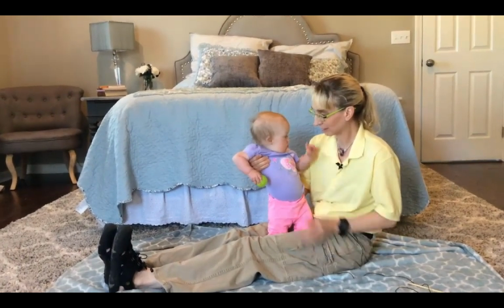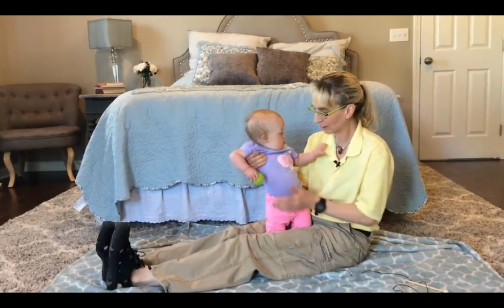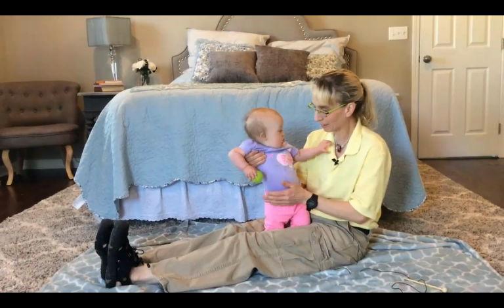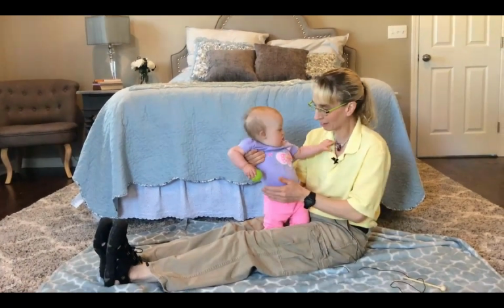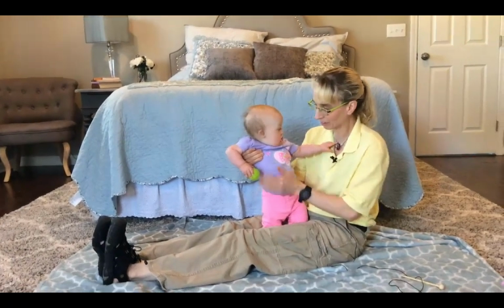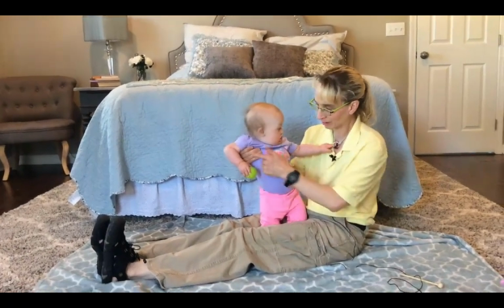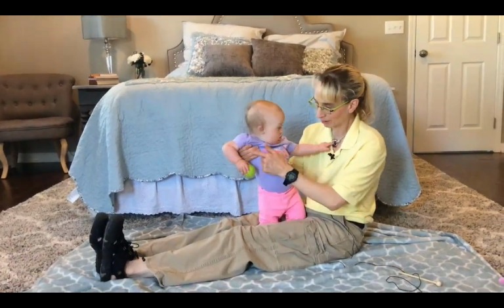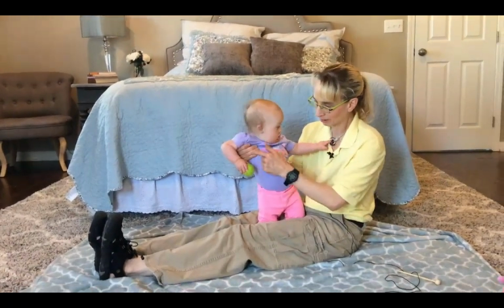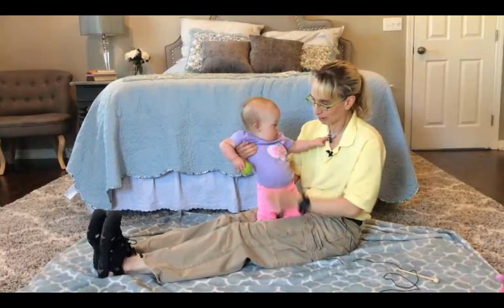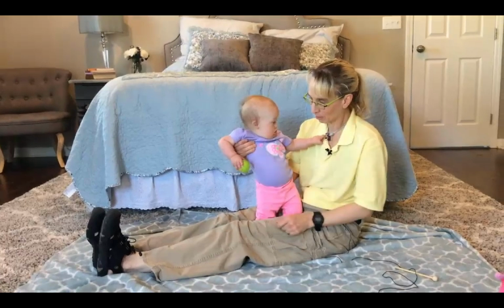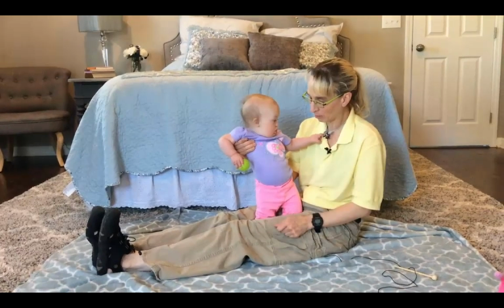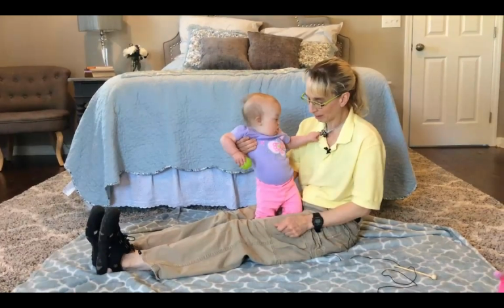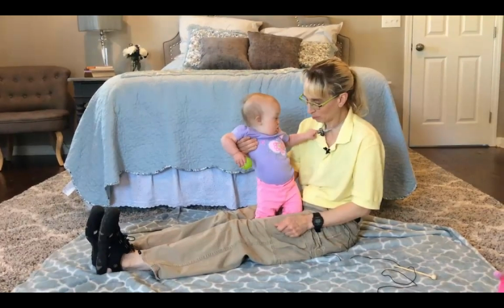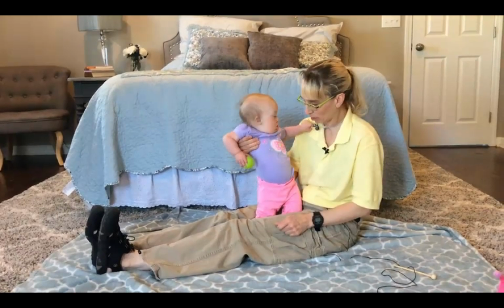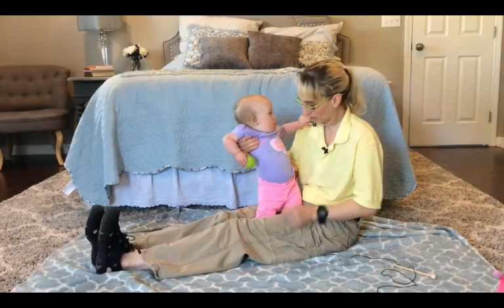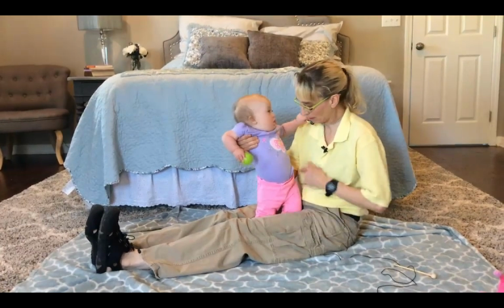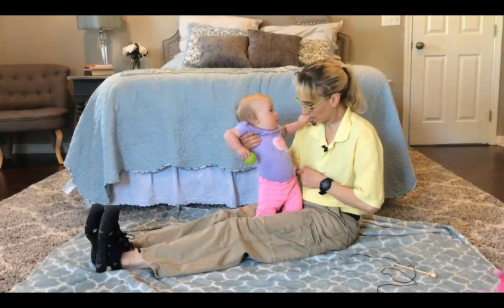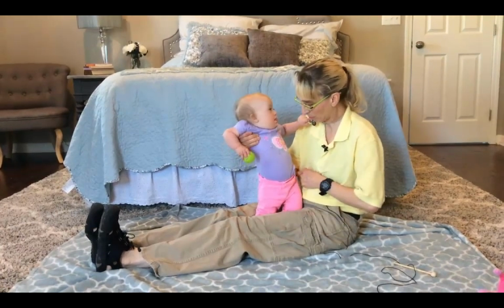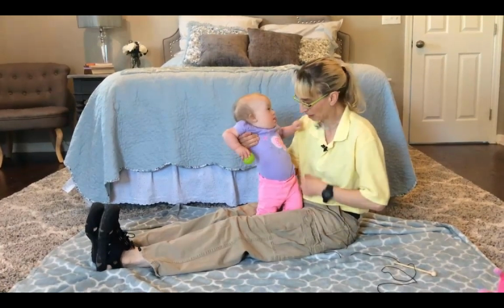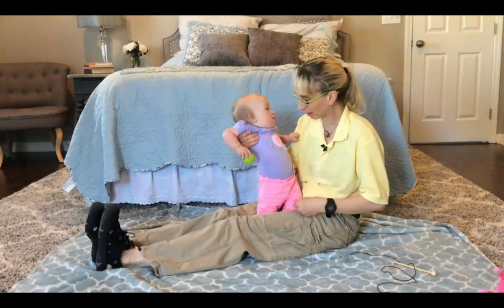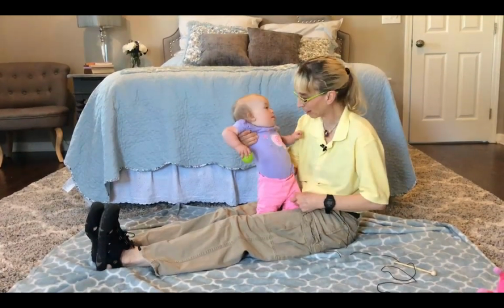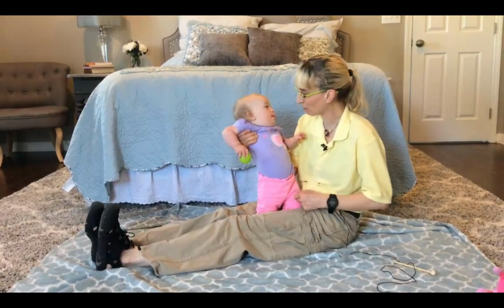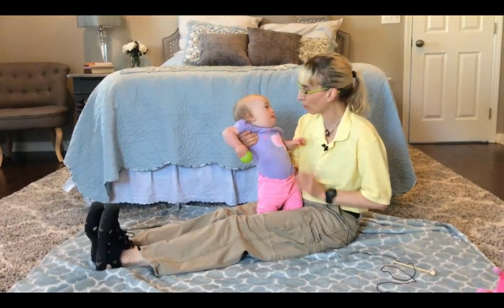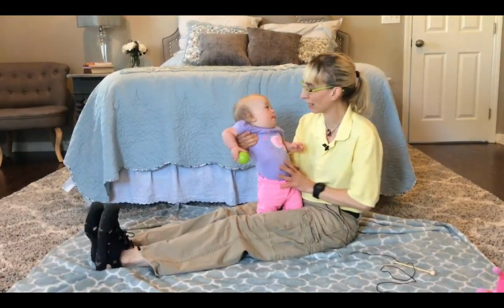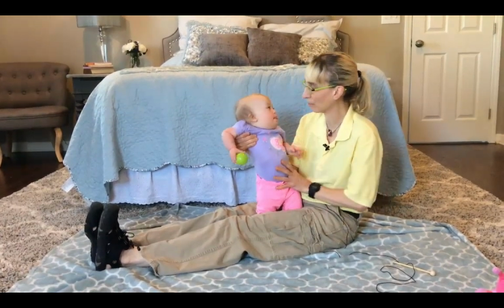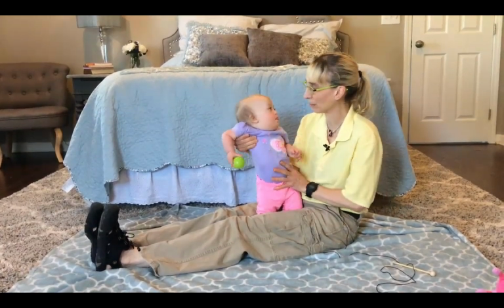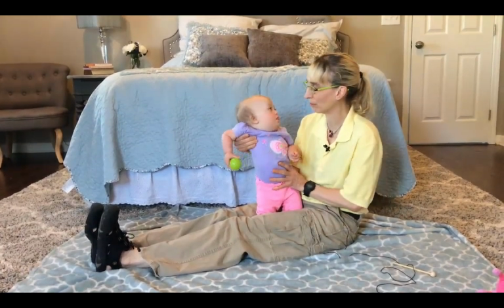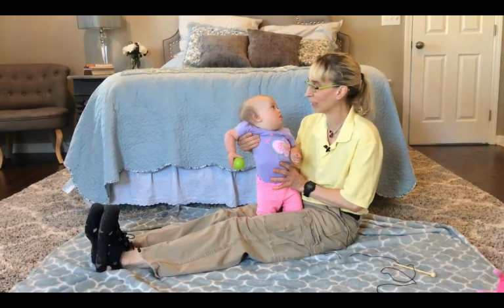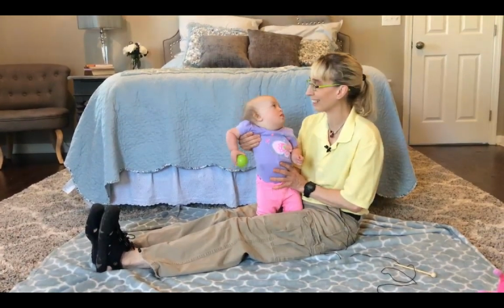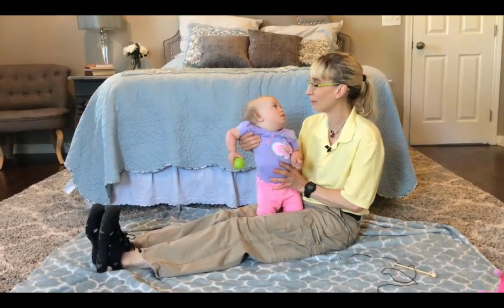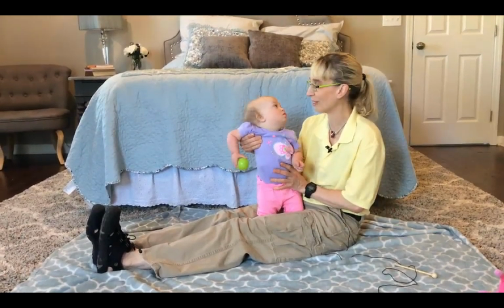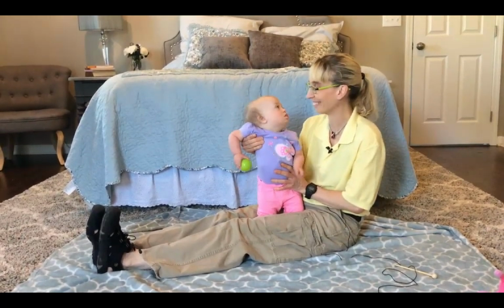Still having to give her upper body support. I am blocking that elbow, but I have been able to block that elbow out.